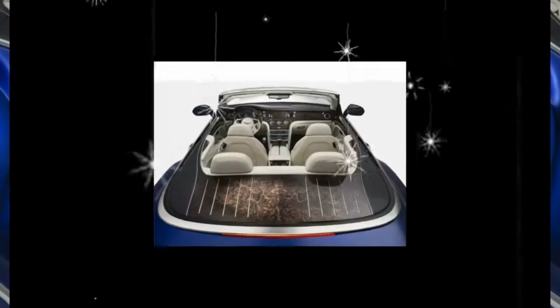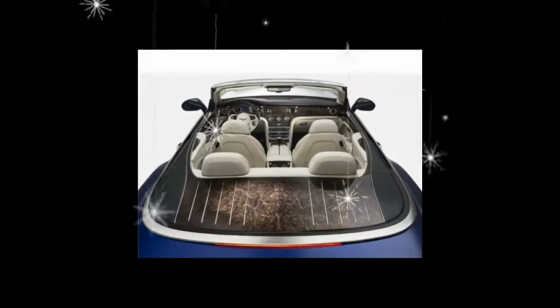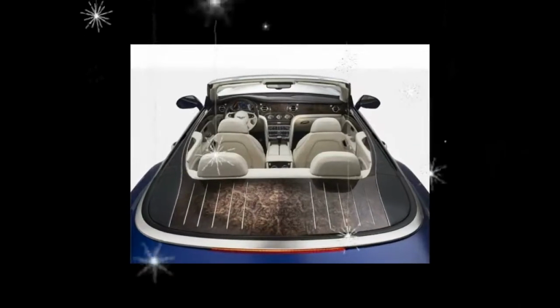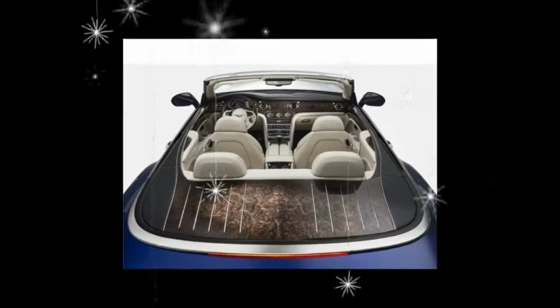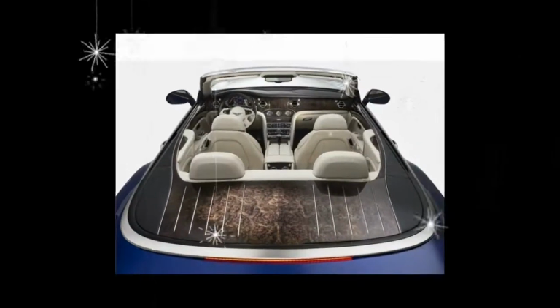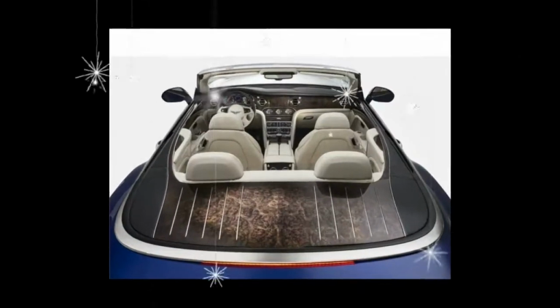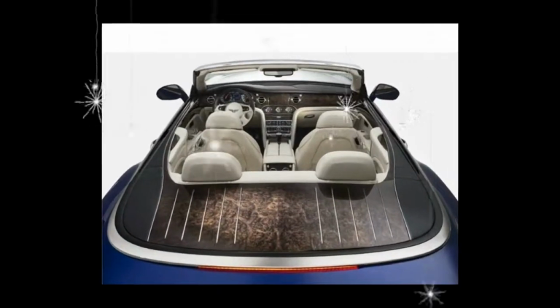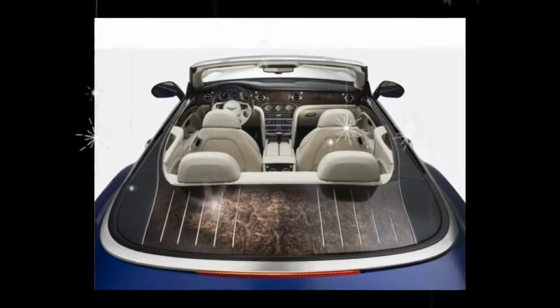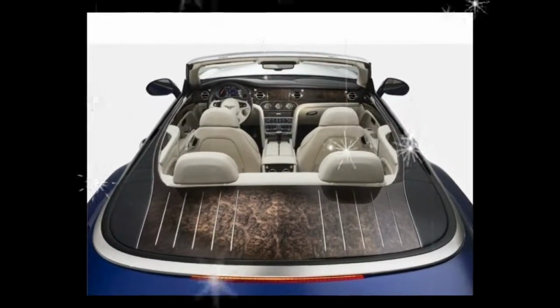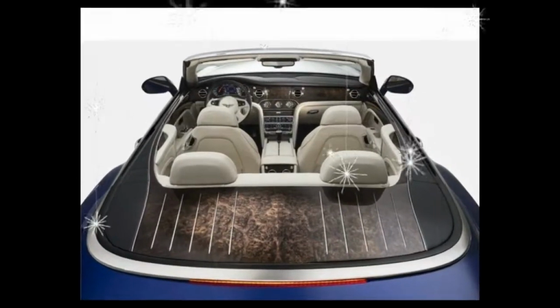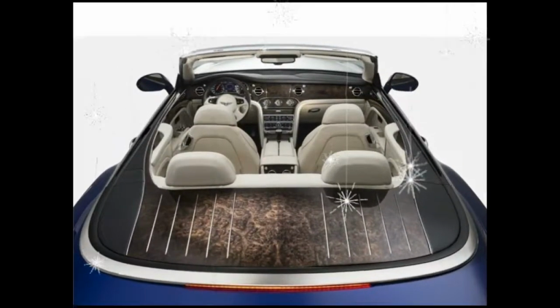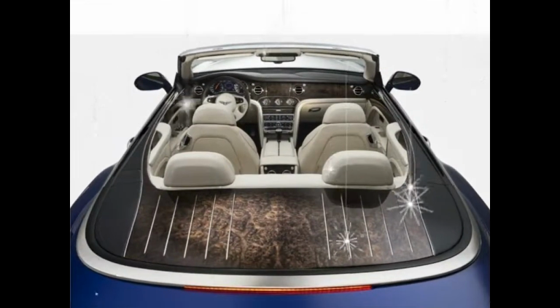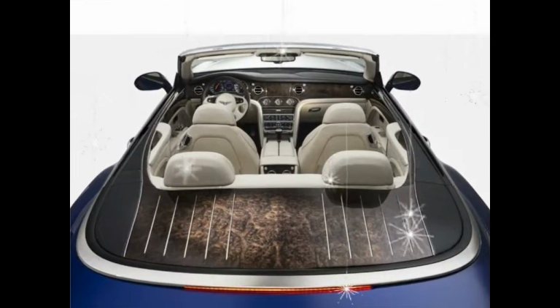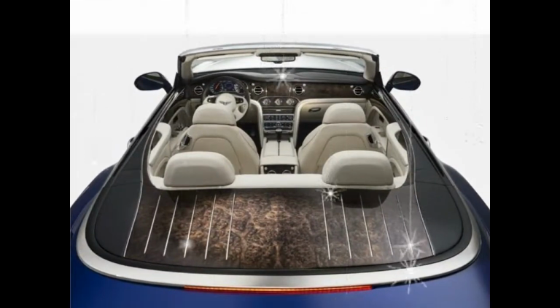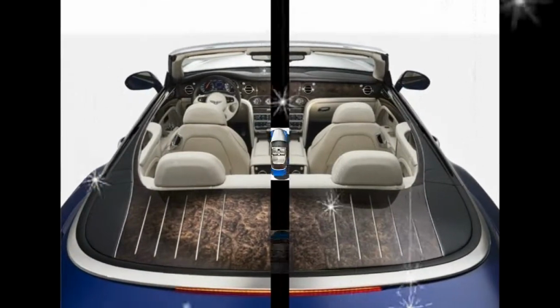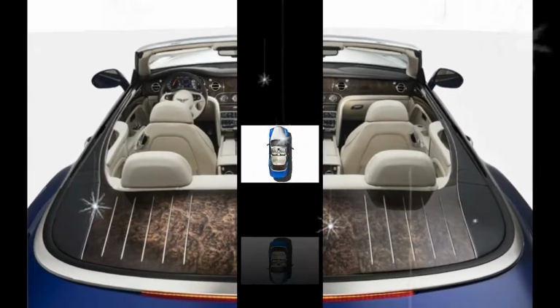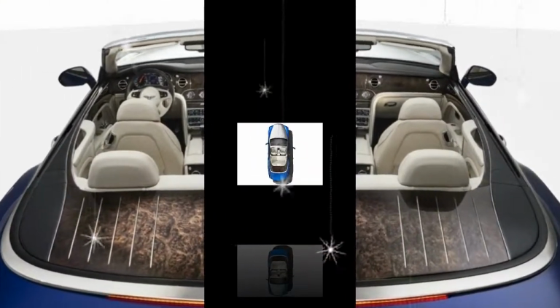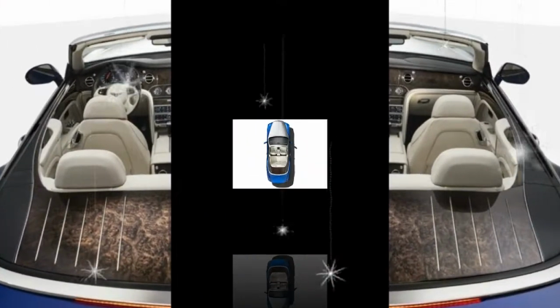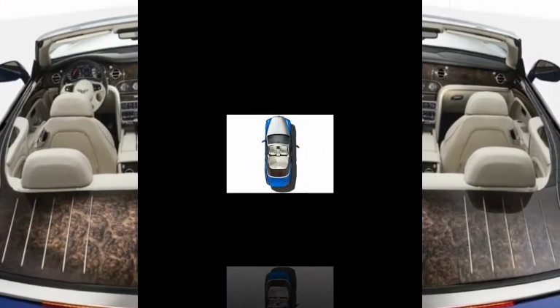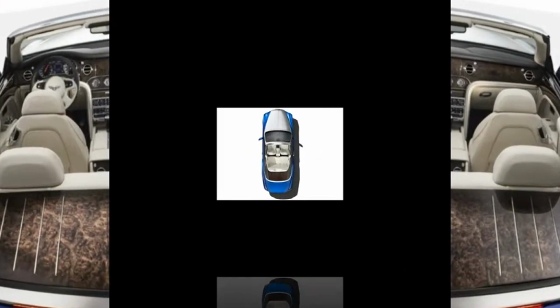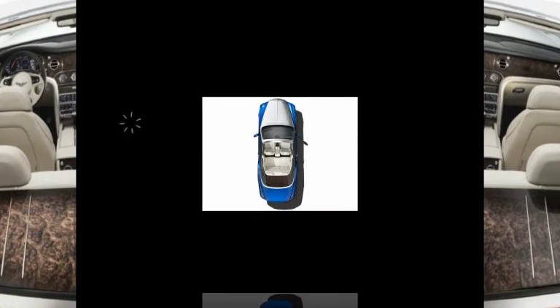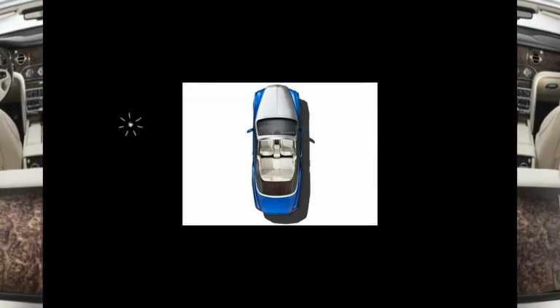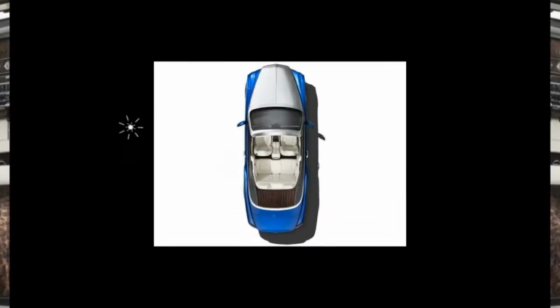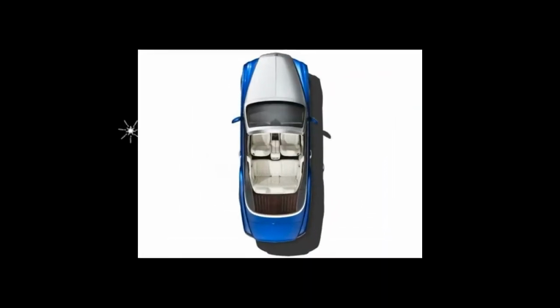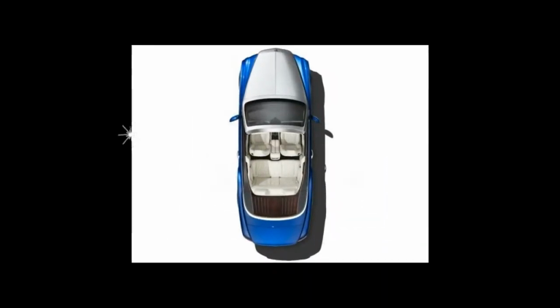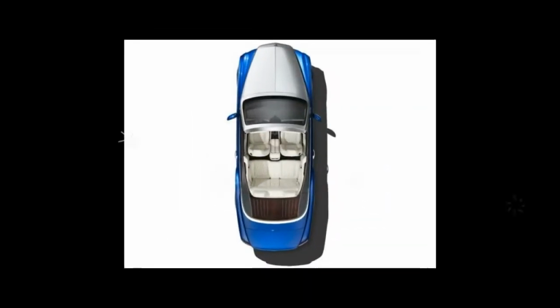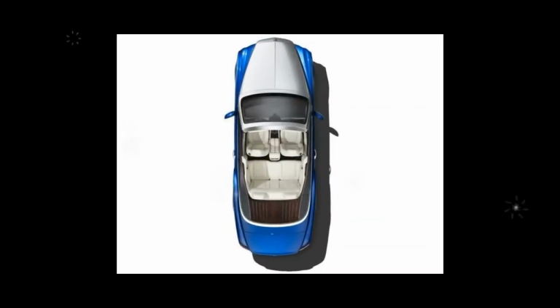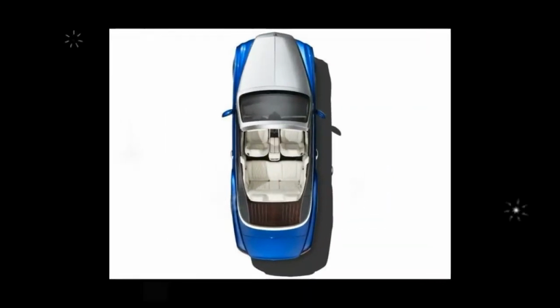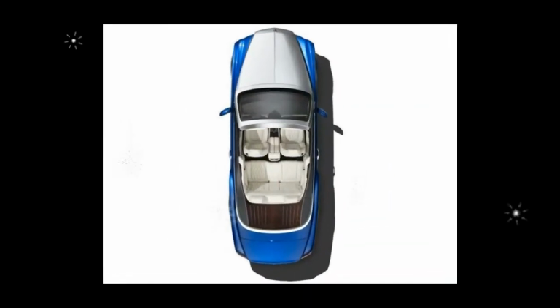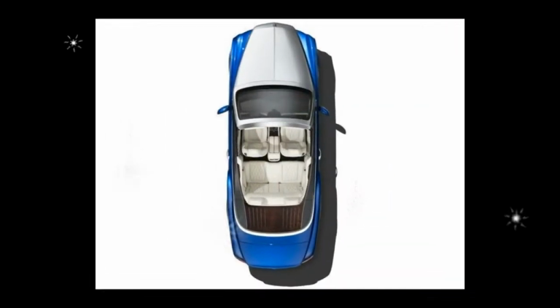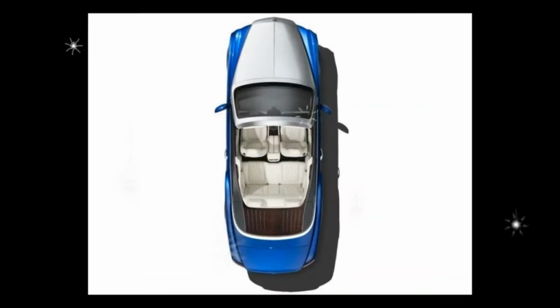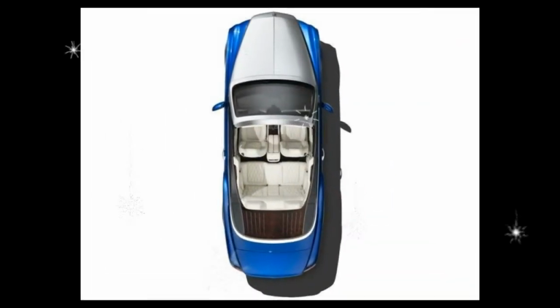The concept also featured a Burr Walnut dashboard cover that was the largest single piece of wood veneer ever fitted to a Bentley.